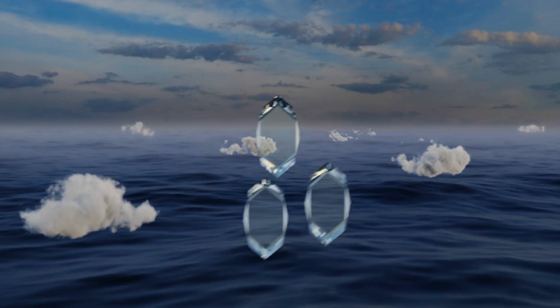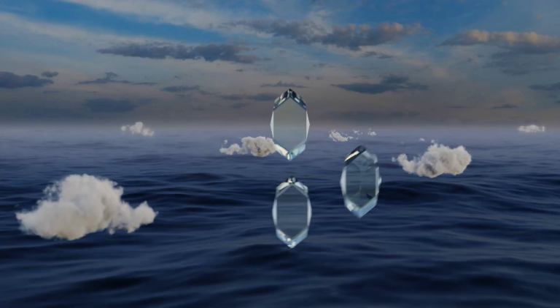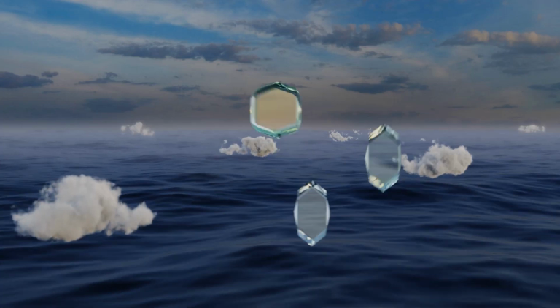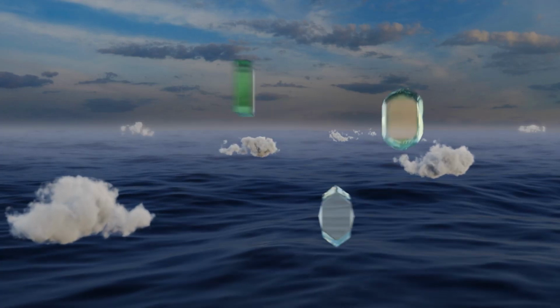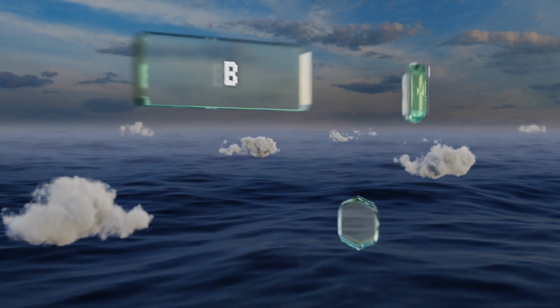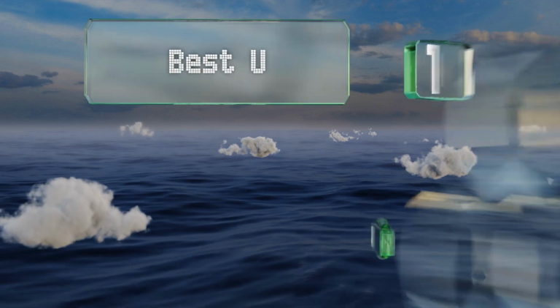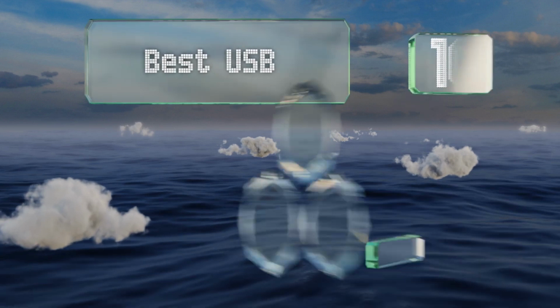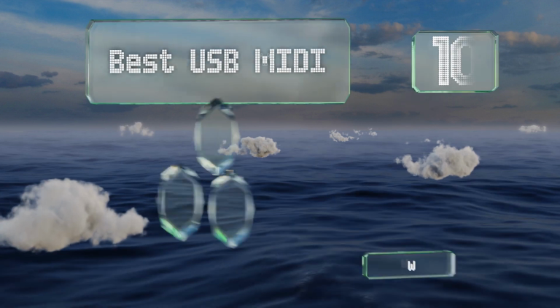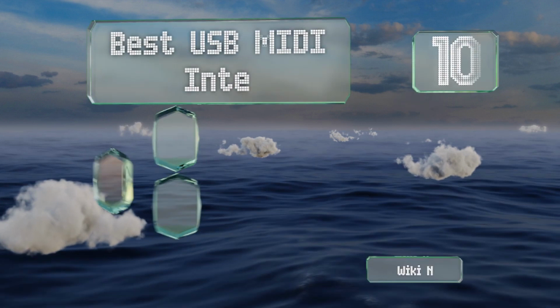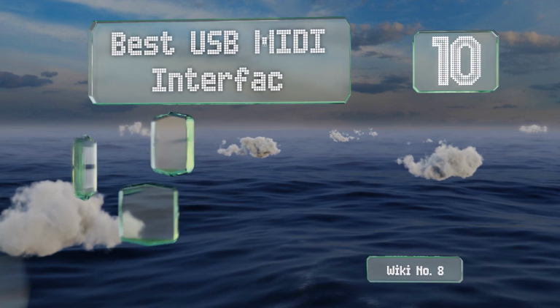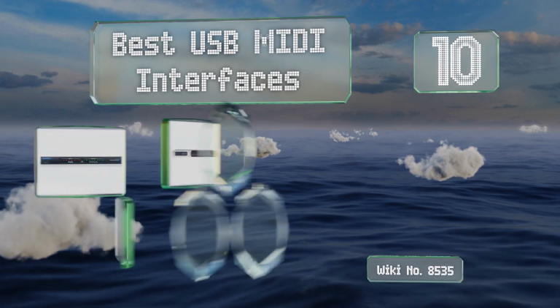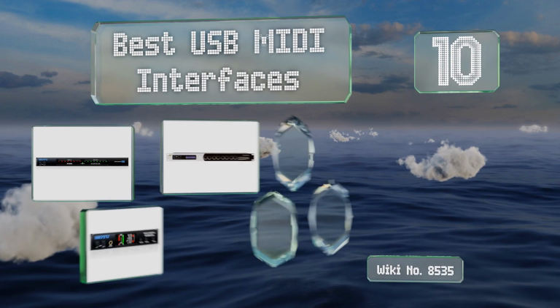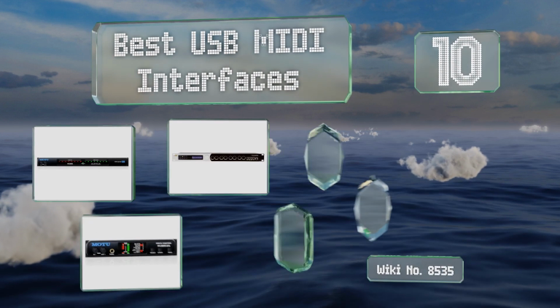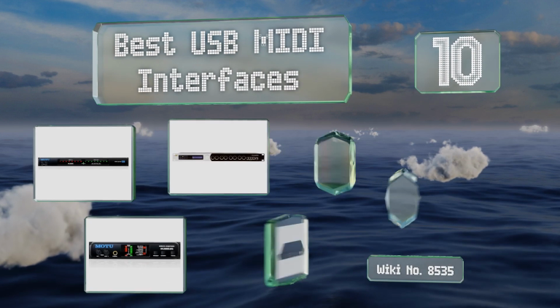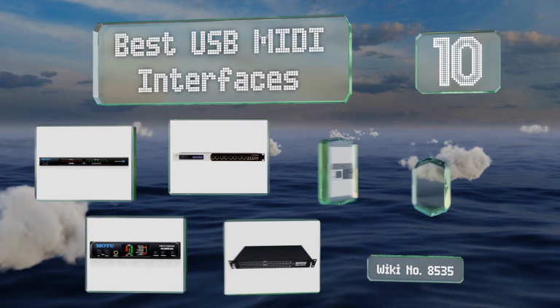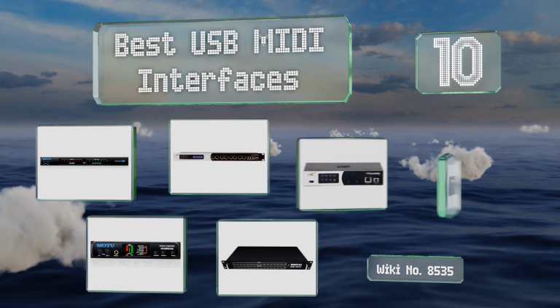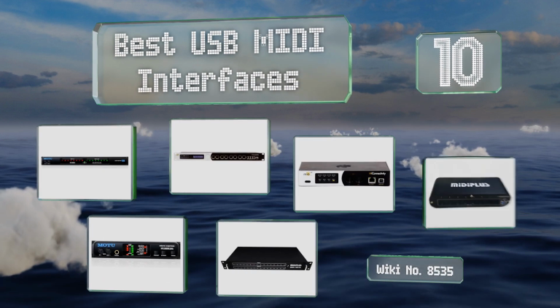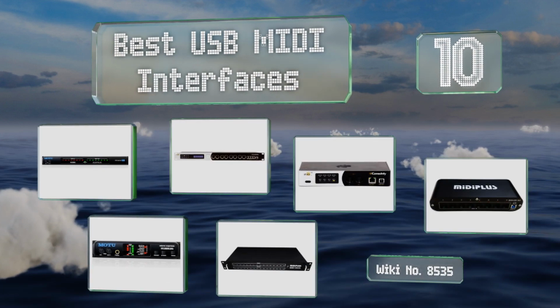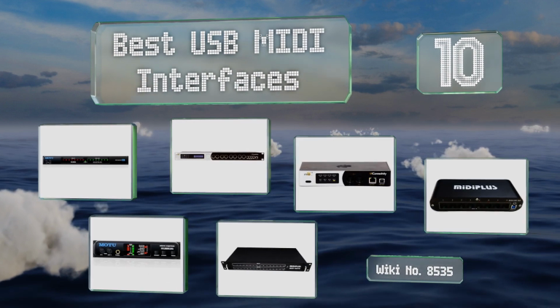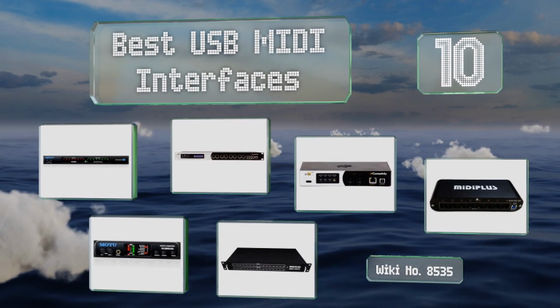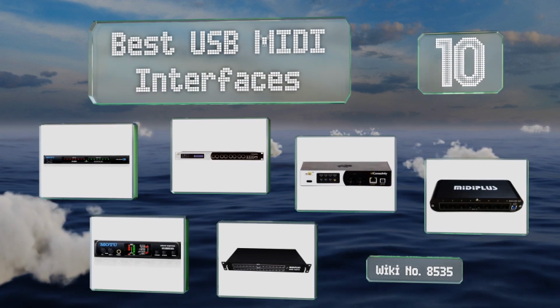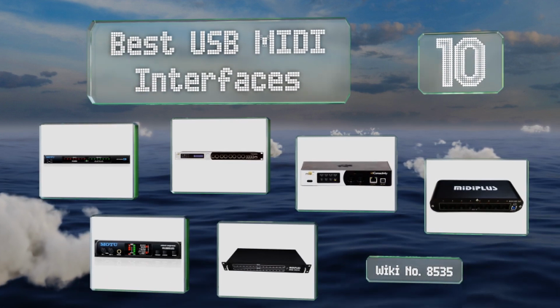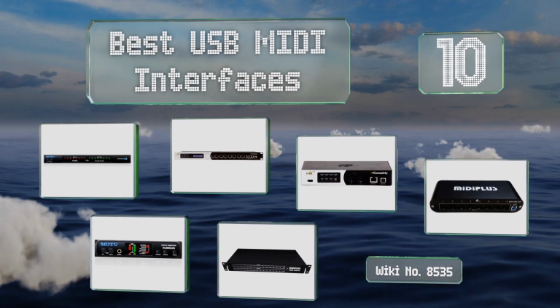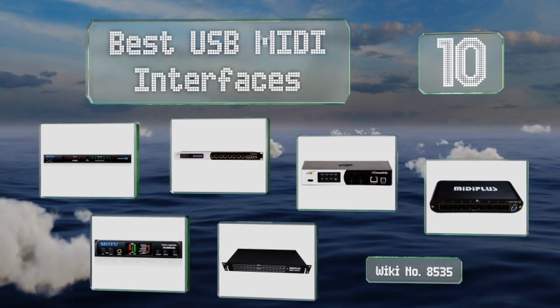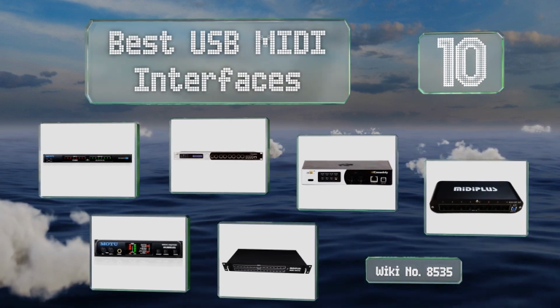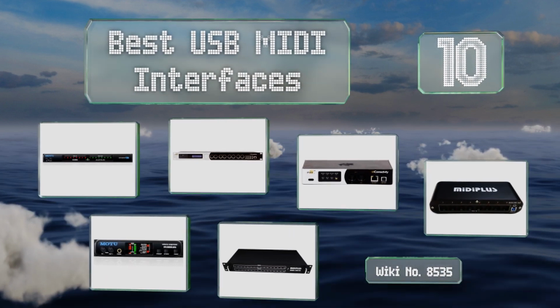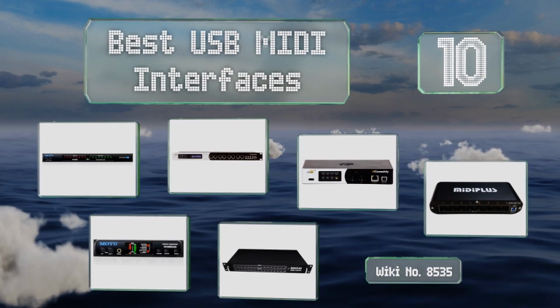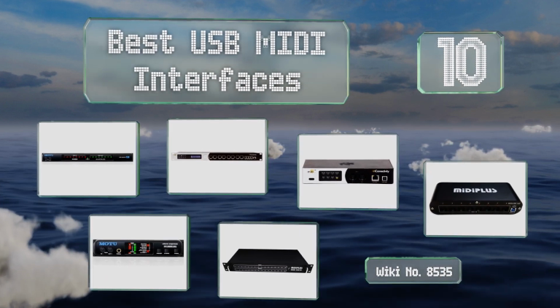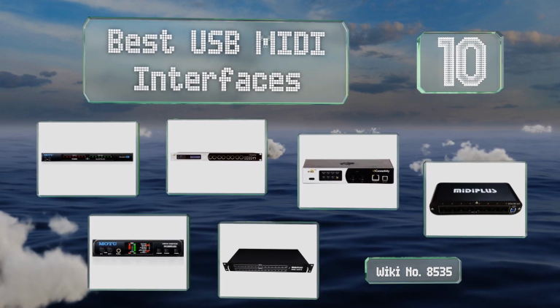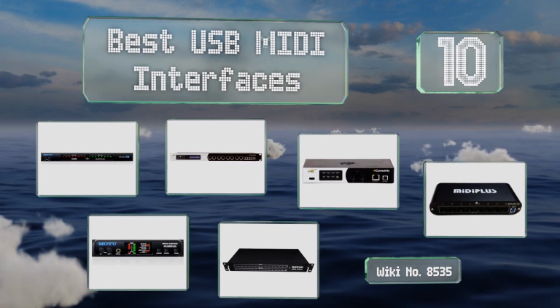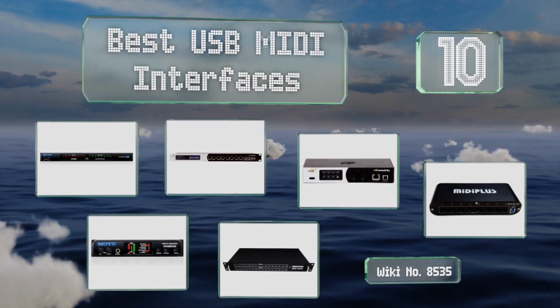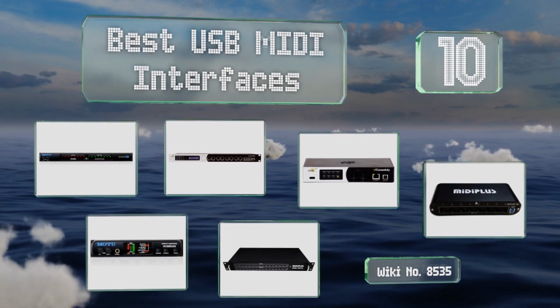EasyVid presents the 10 best USB MIDI interfaces. Let's get started with the list.